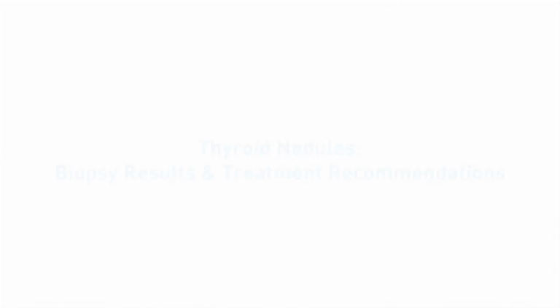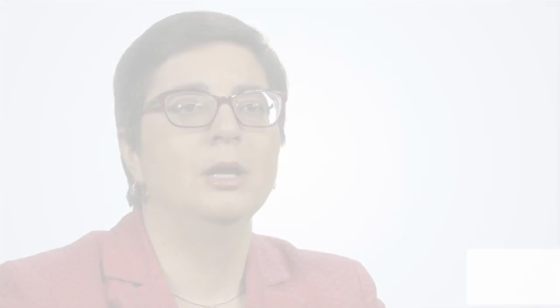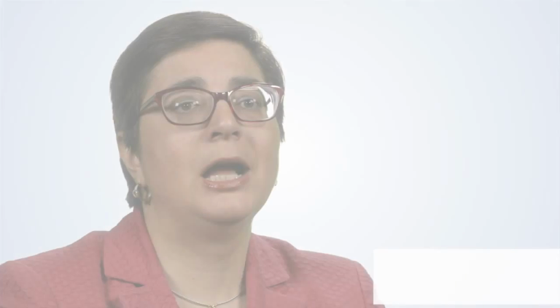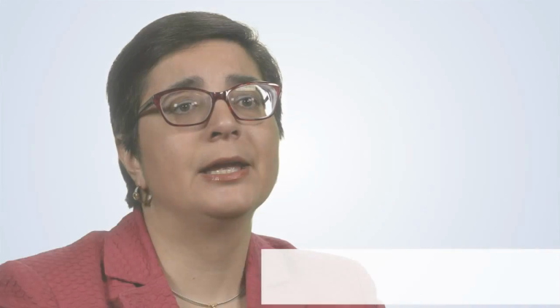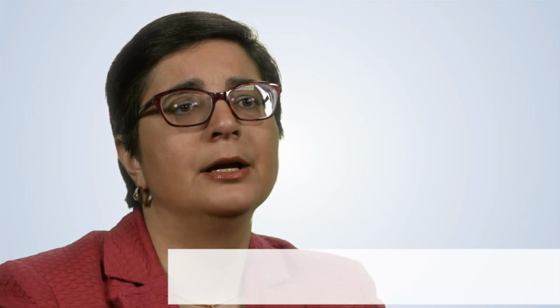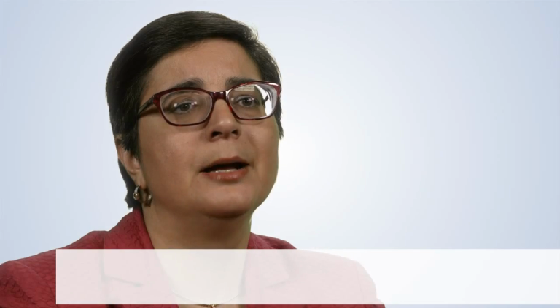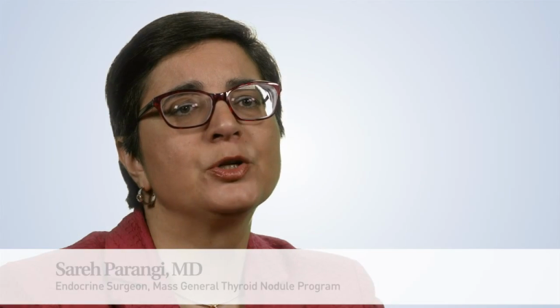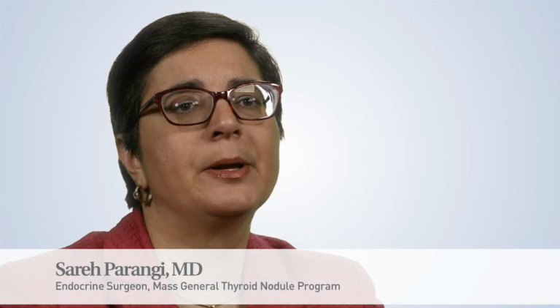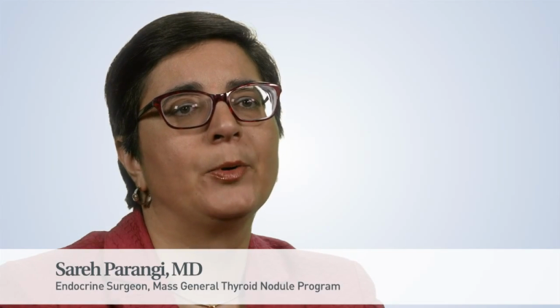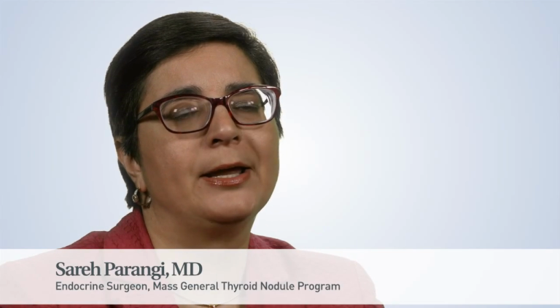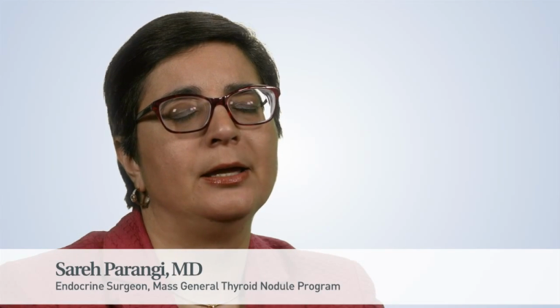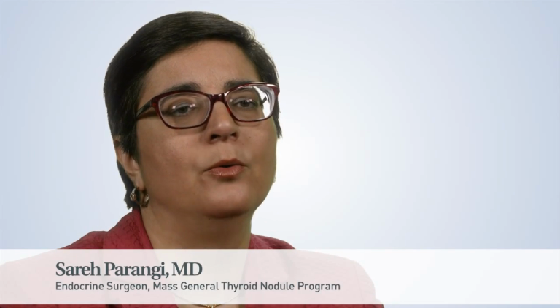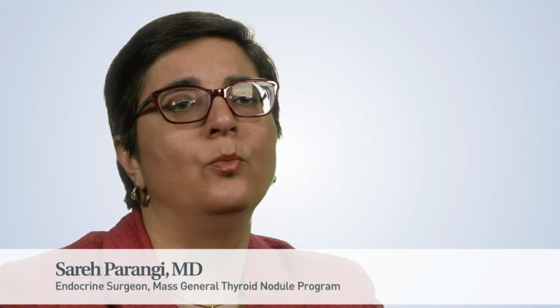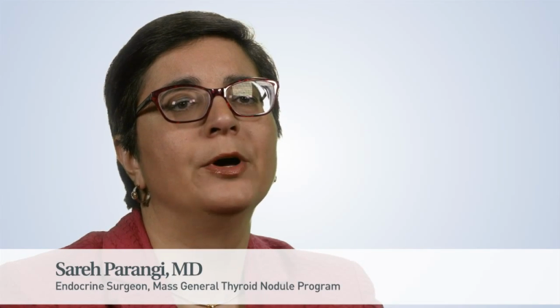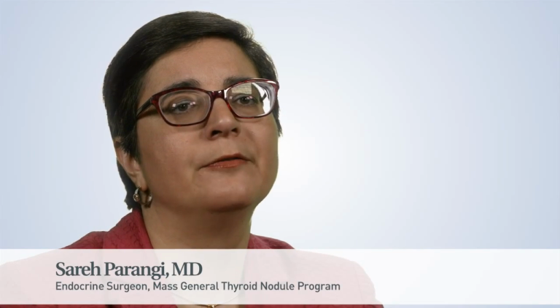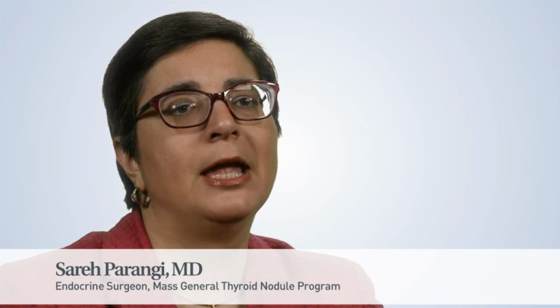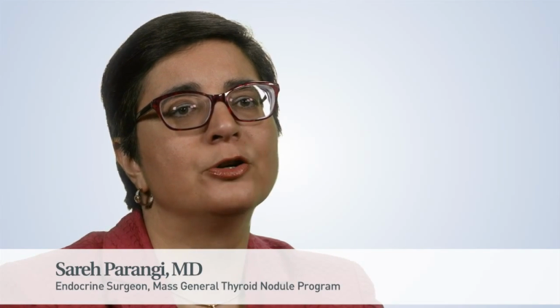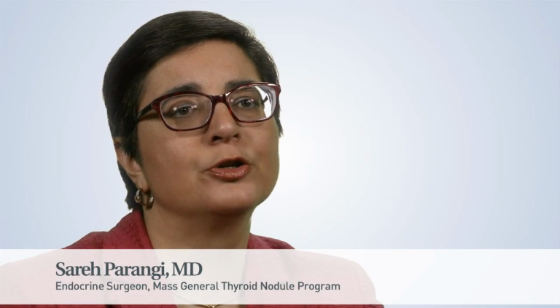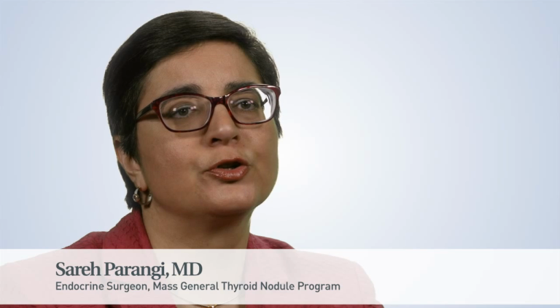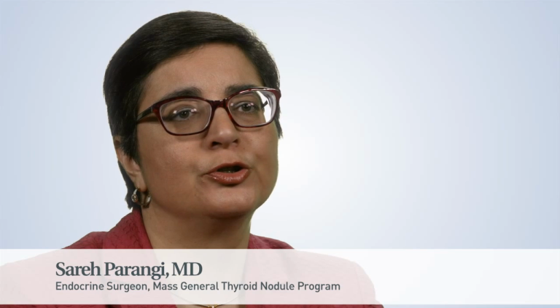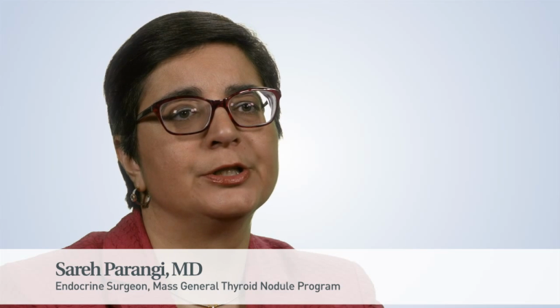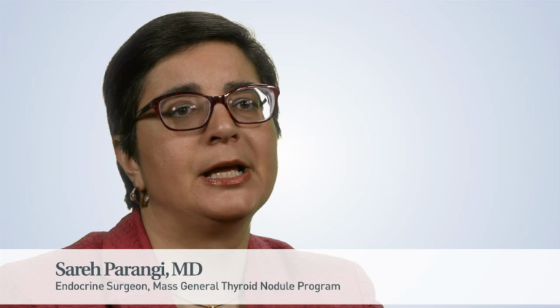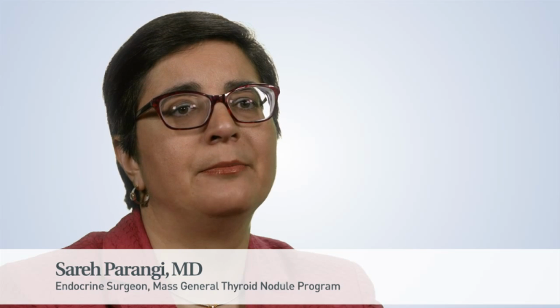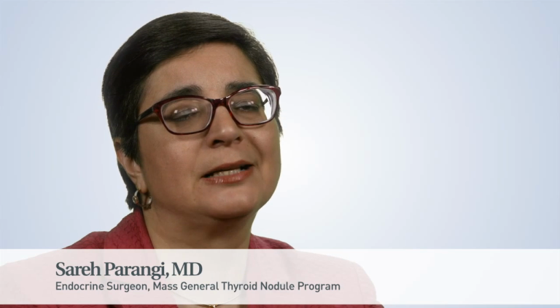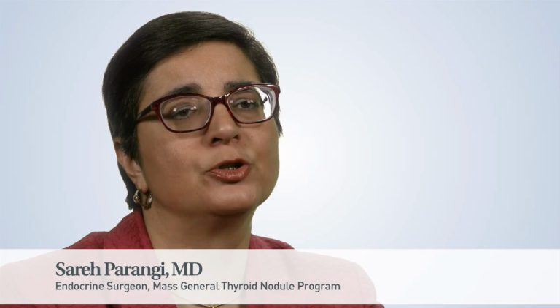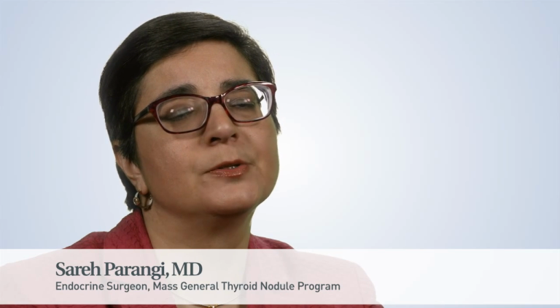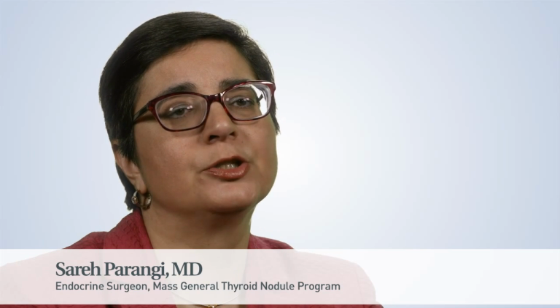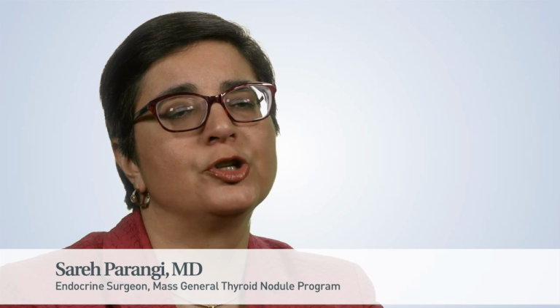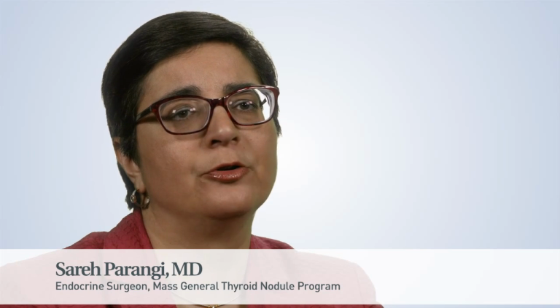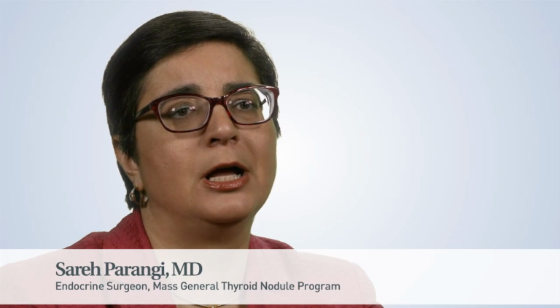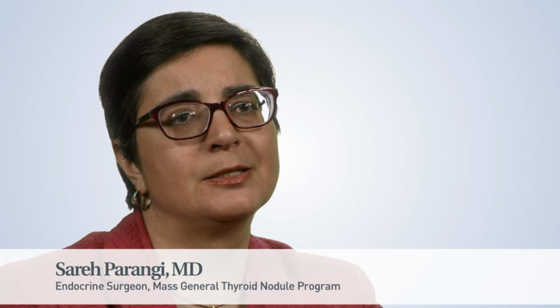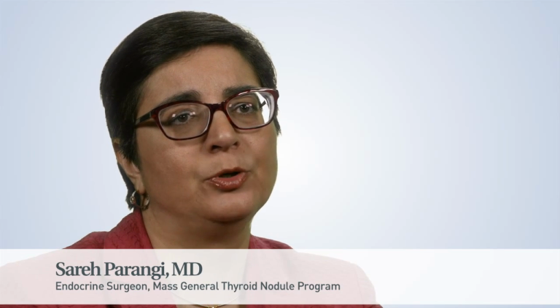Hi, I'm Saraya Paranghi, one of the endocrine surgeons at Massachusetts General Hospital.